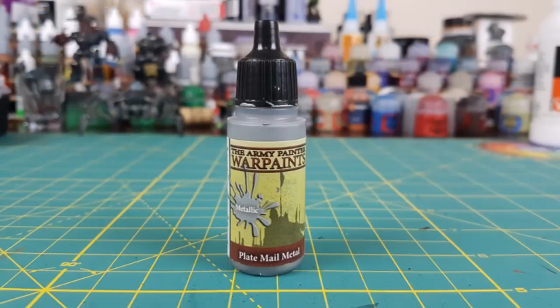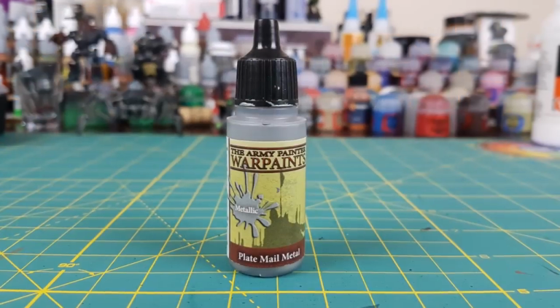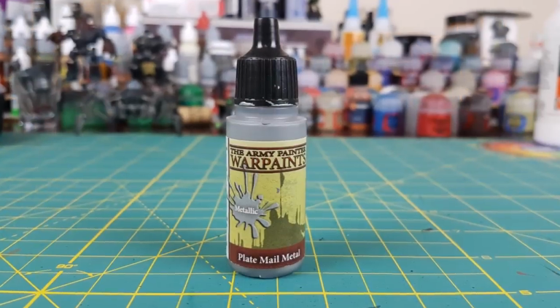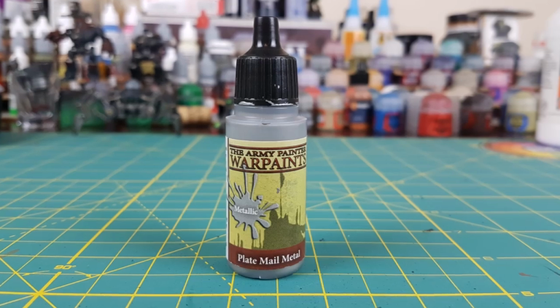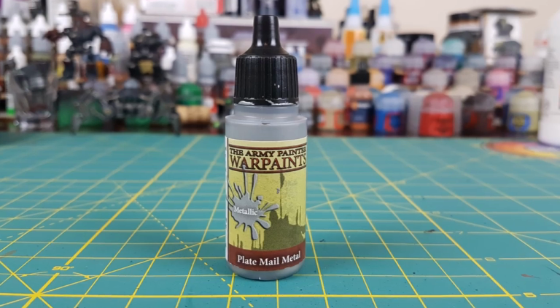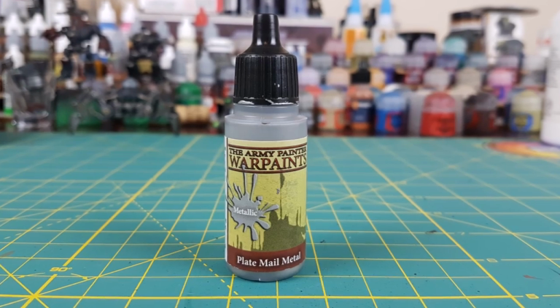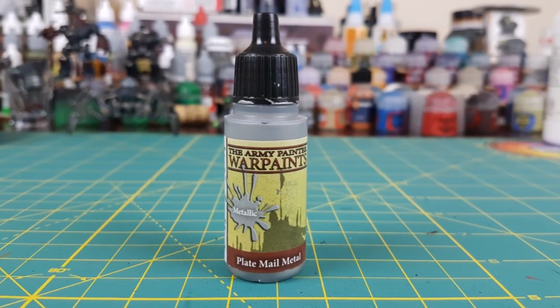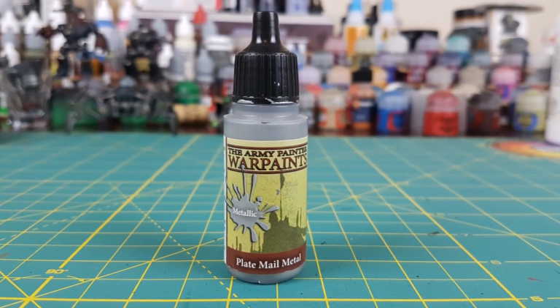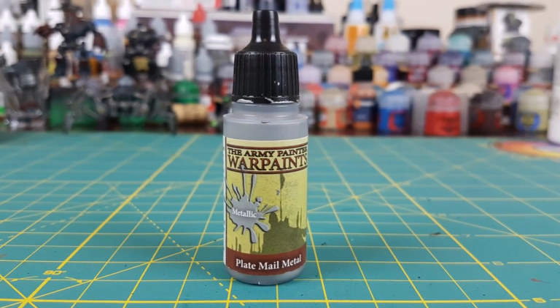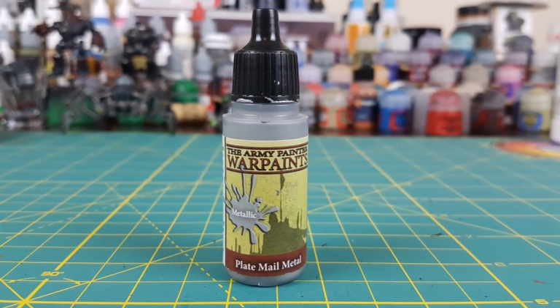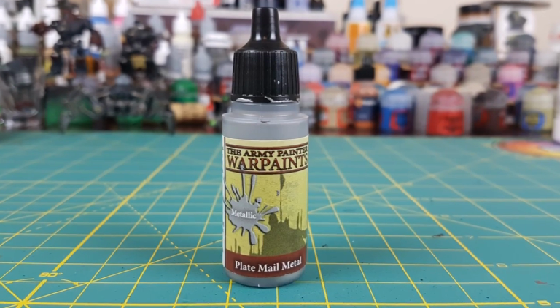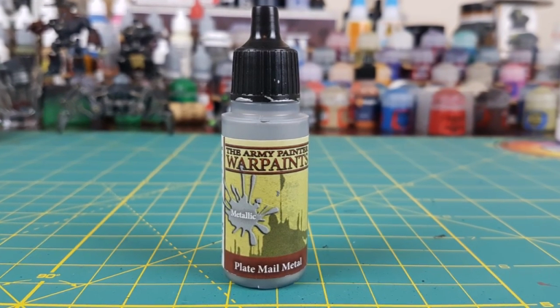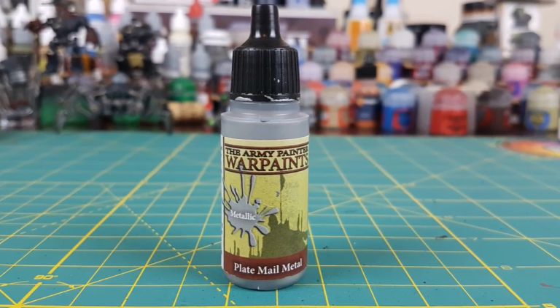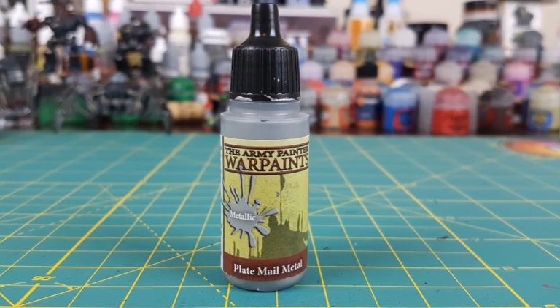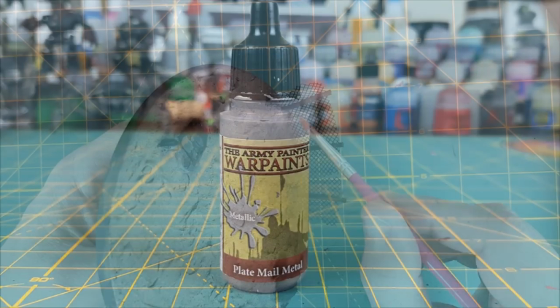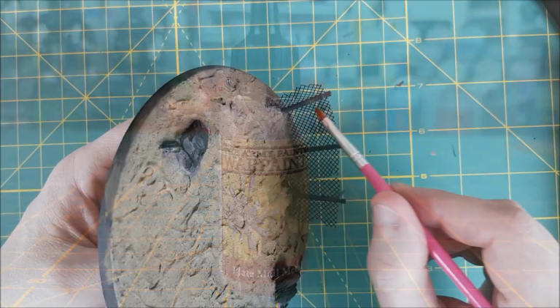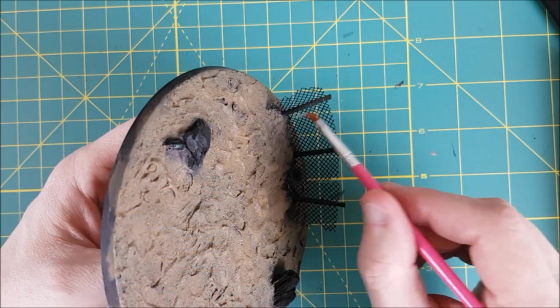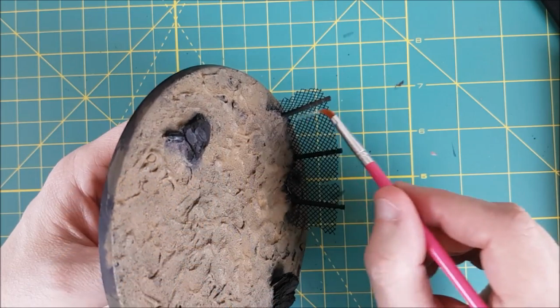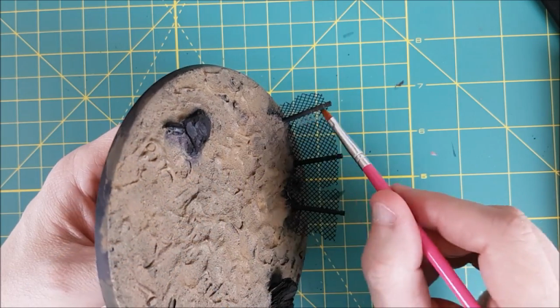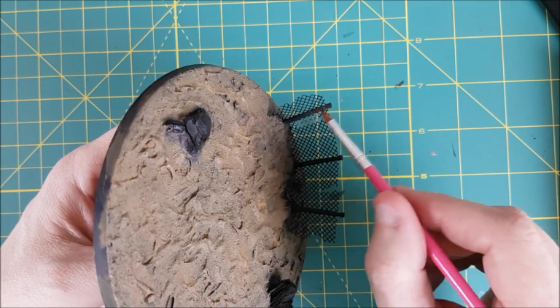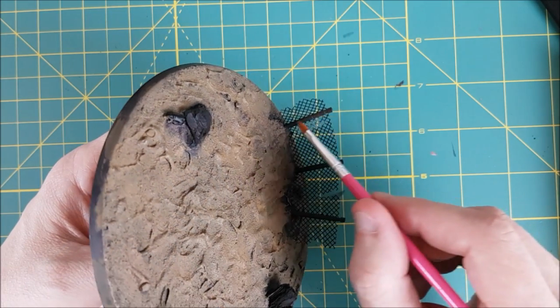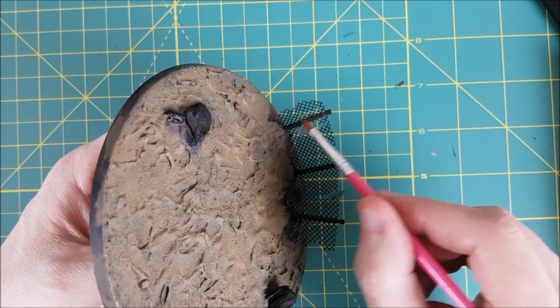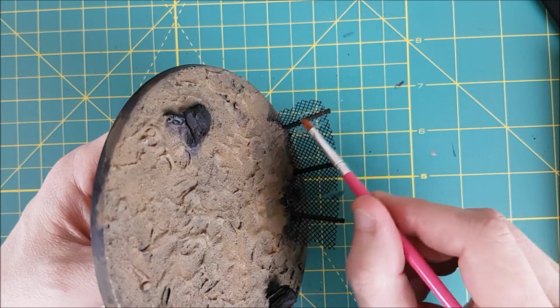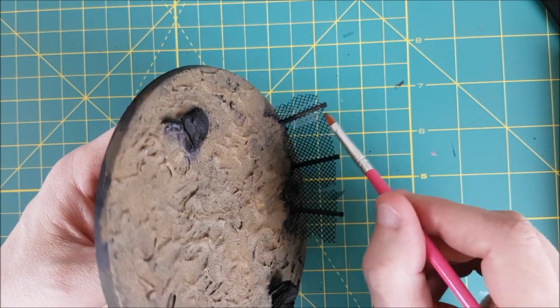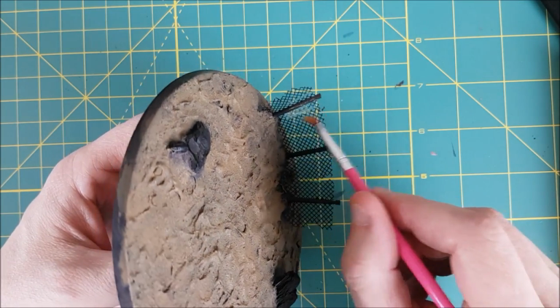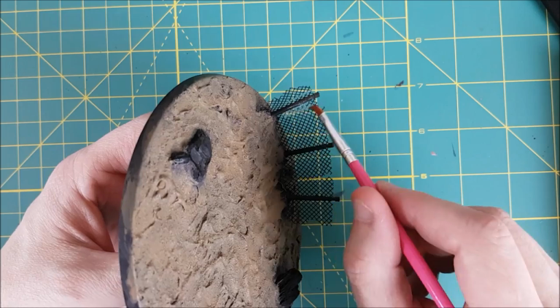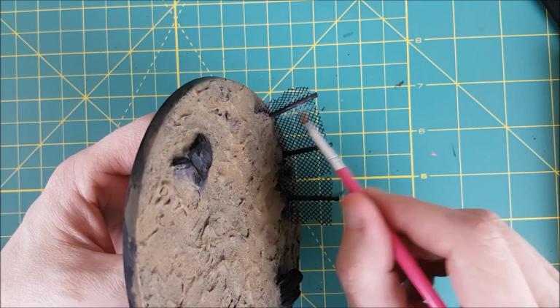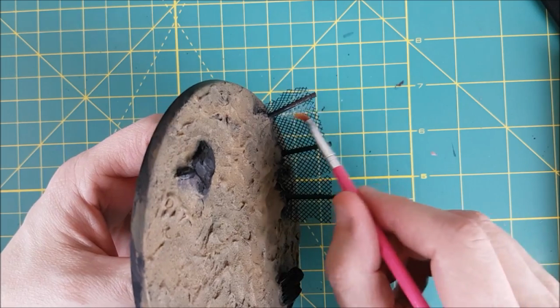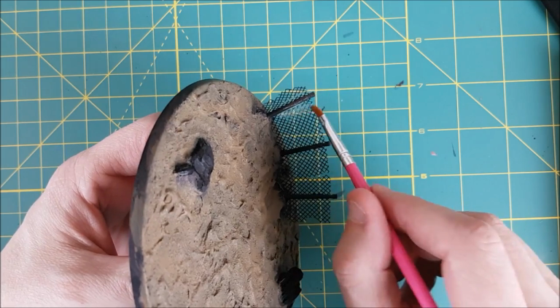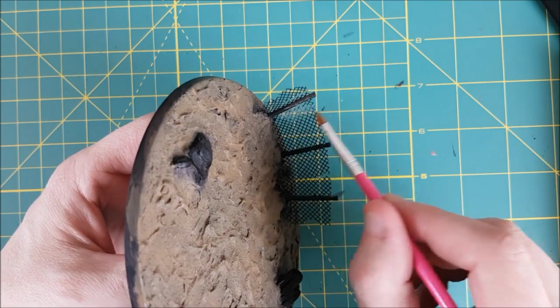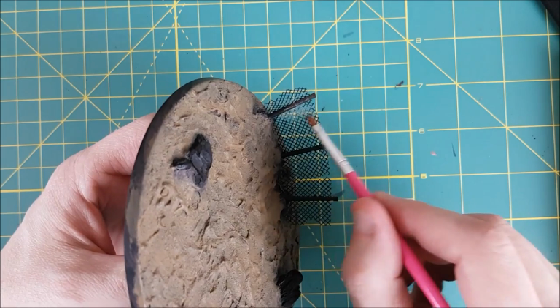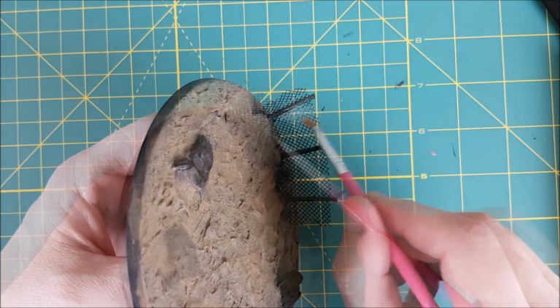Next I'm painting the fence and the sign. I'm going to start off by base coating both entirely with bright silver. This one is Plate Mail Metal from Army Painter.